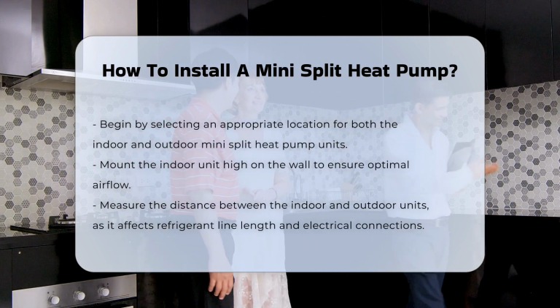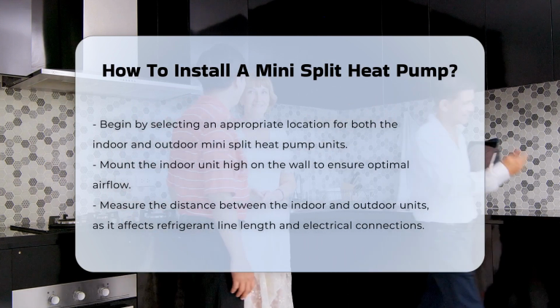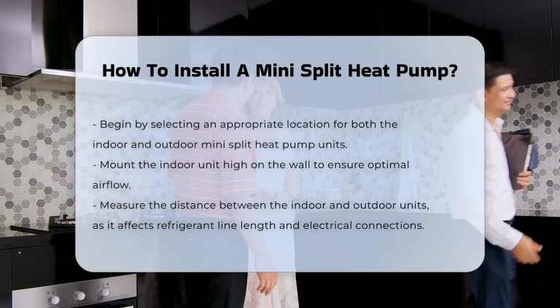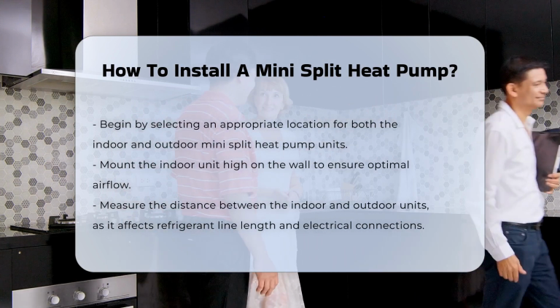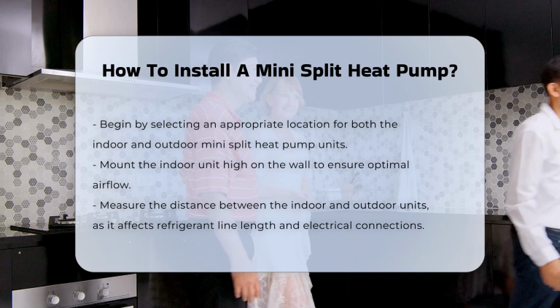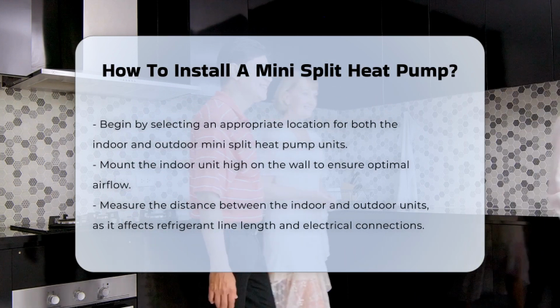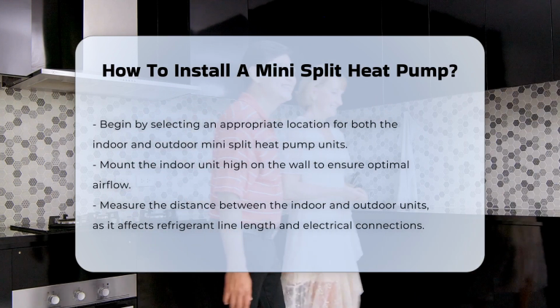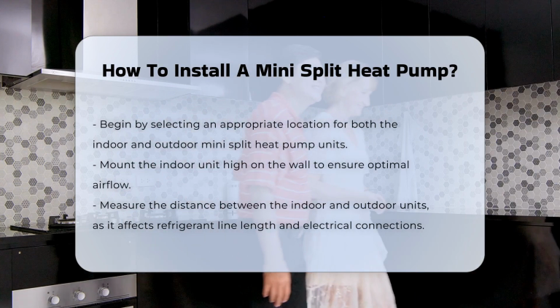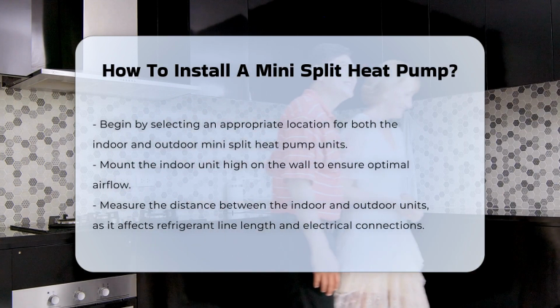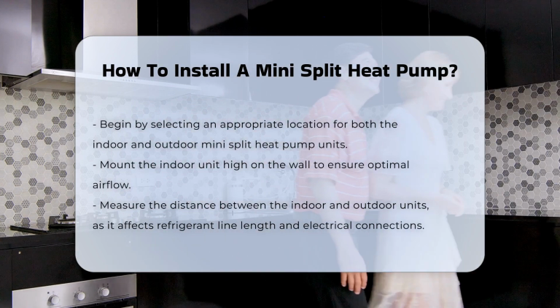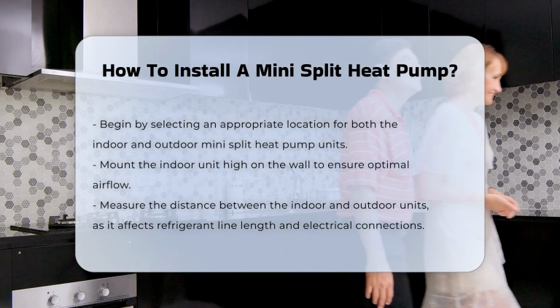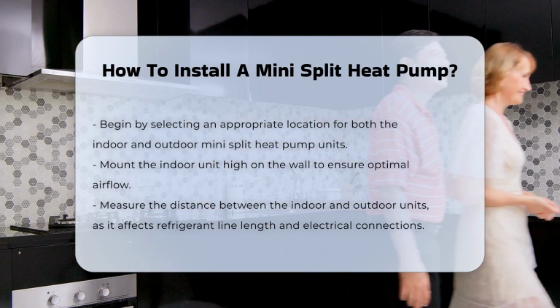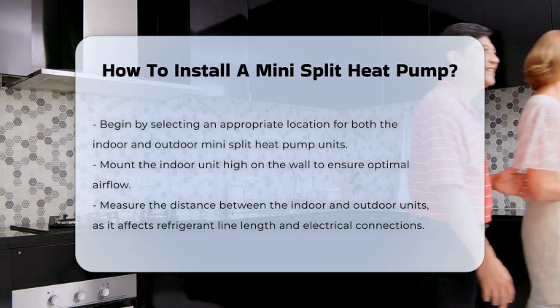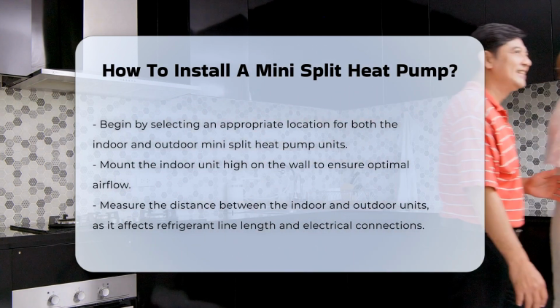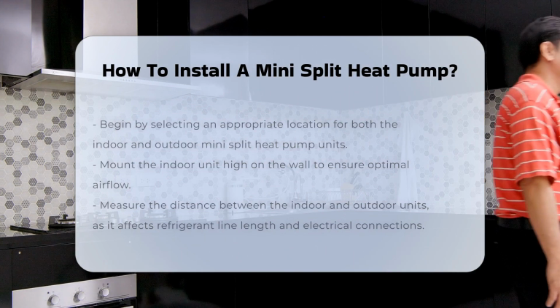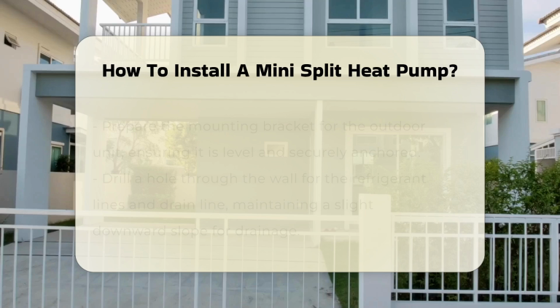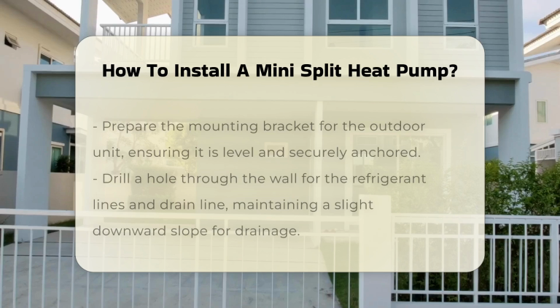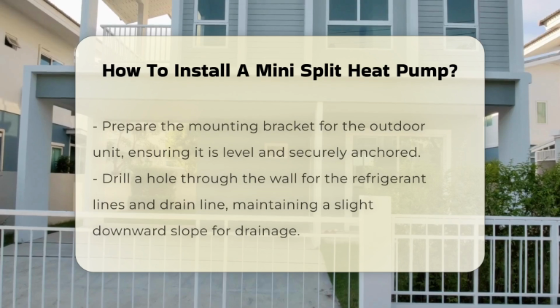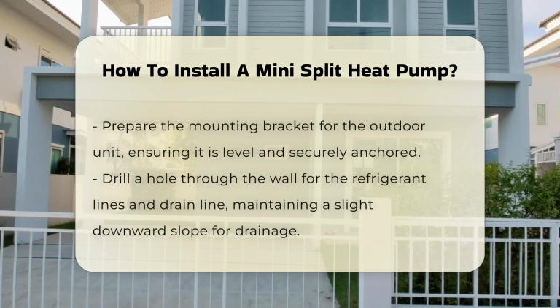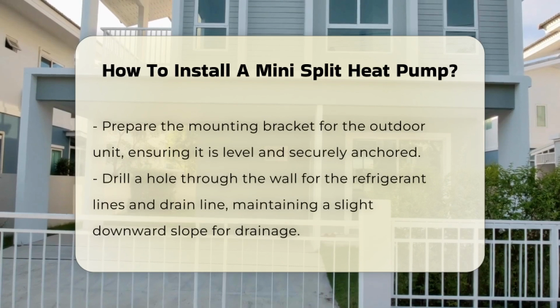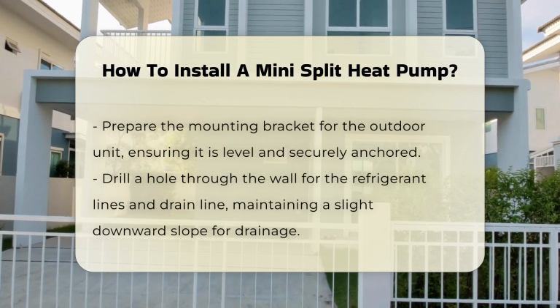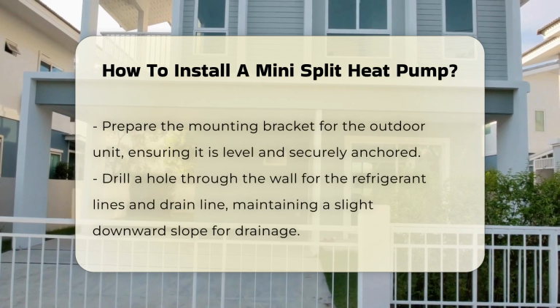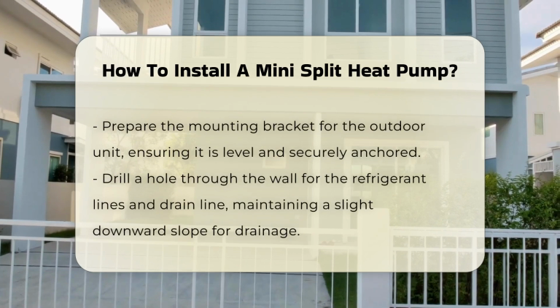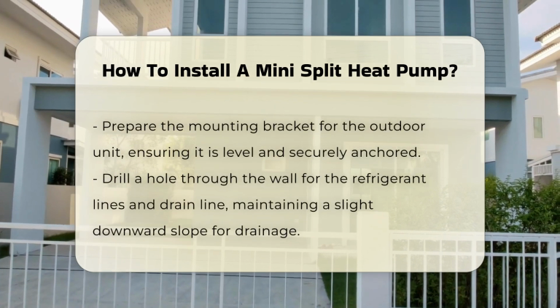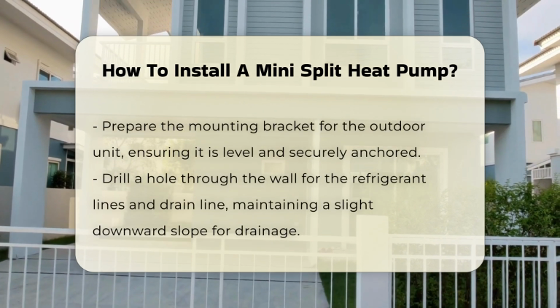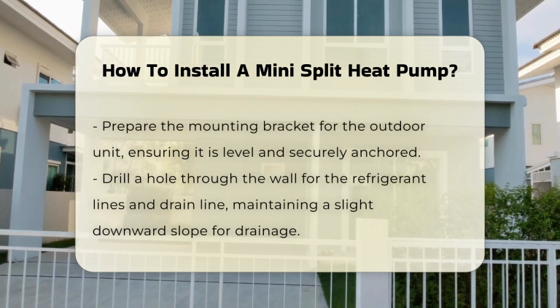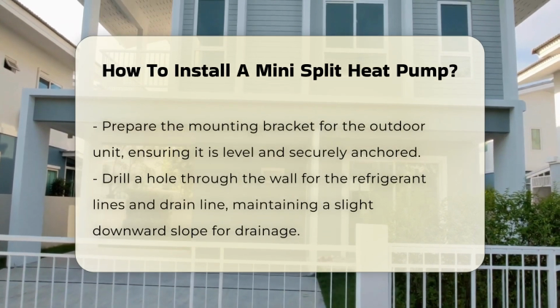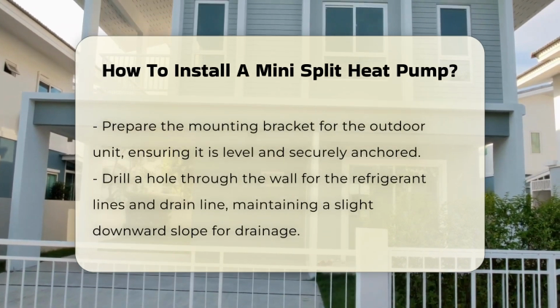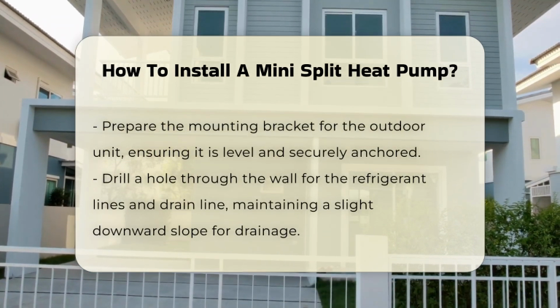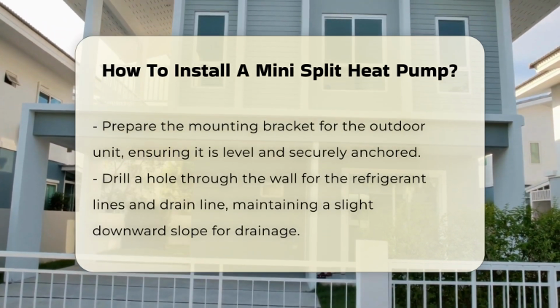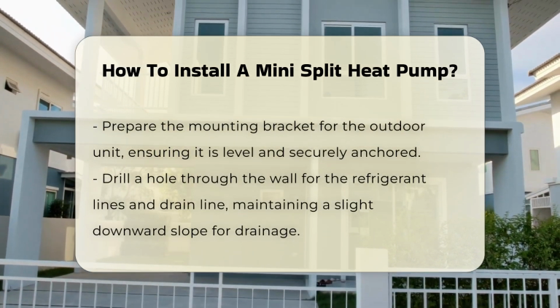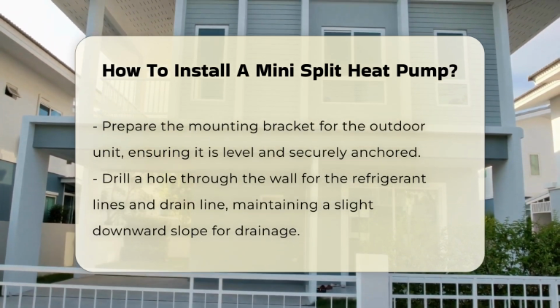Next, determine the distance between the indoor and outdoor units. This distance impacts the length of the refrigerant lines and electrical connections.